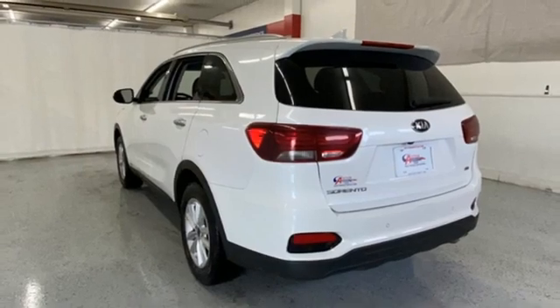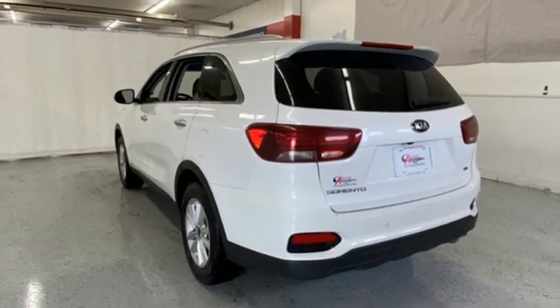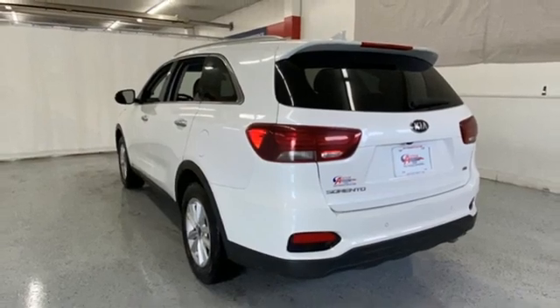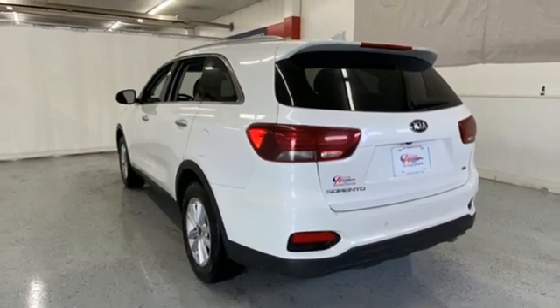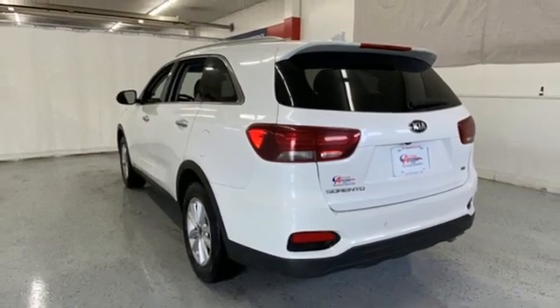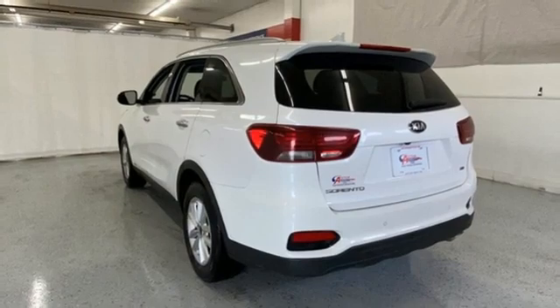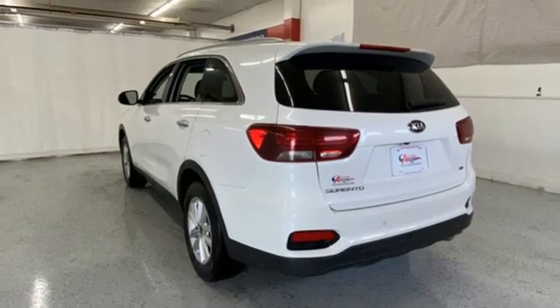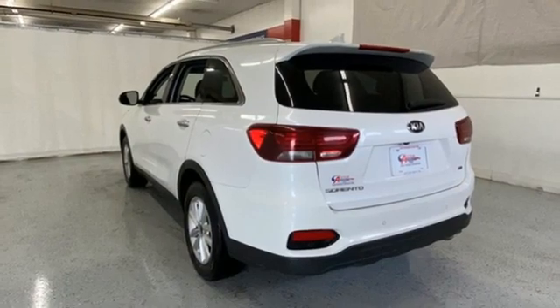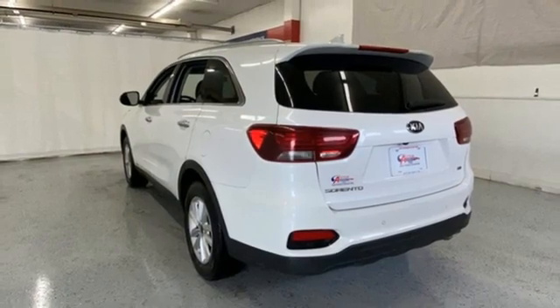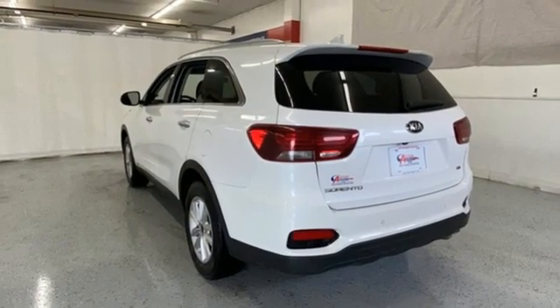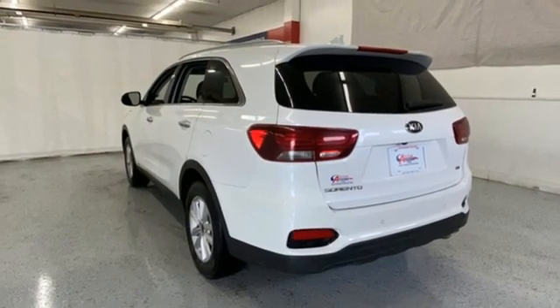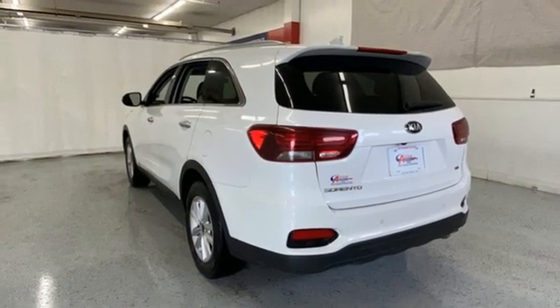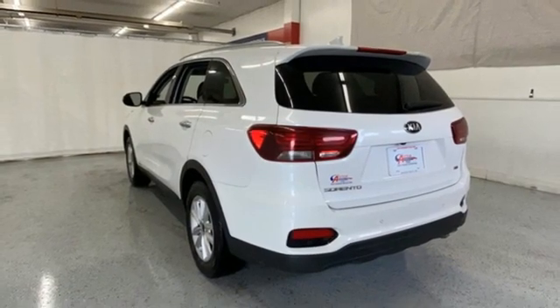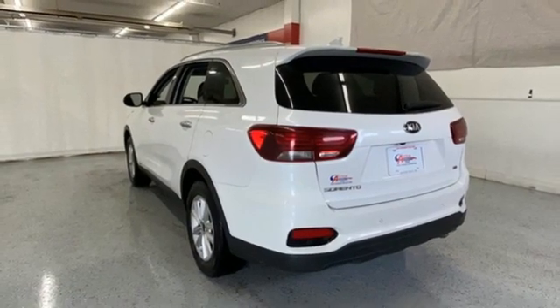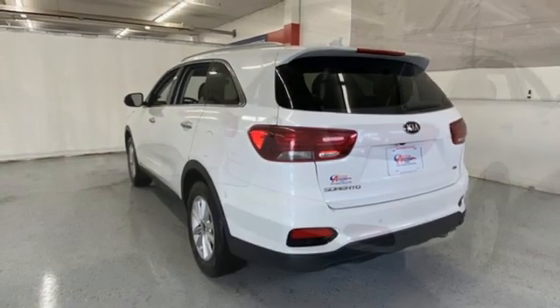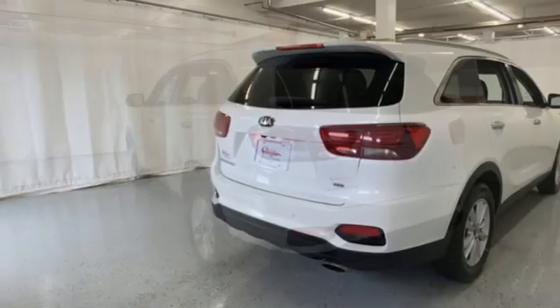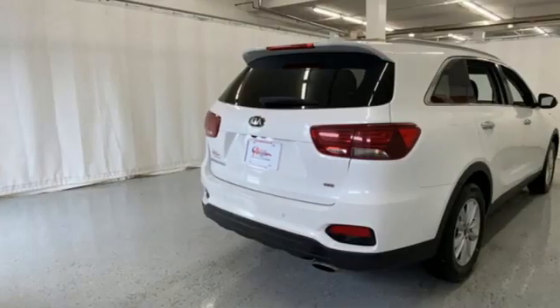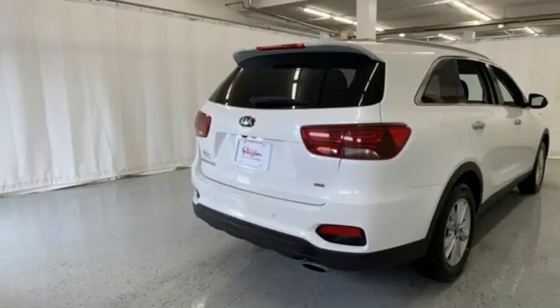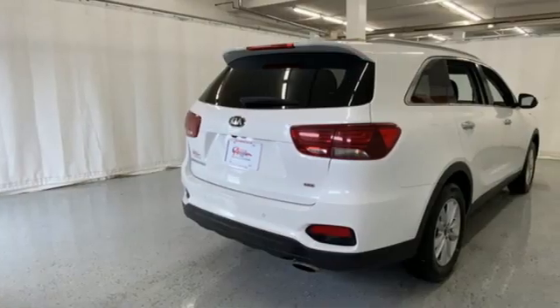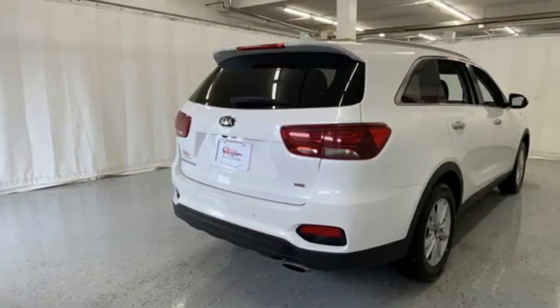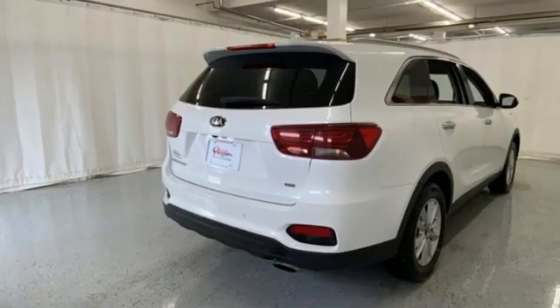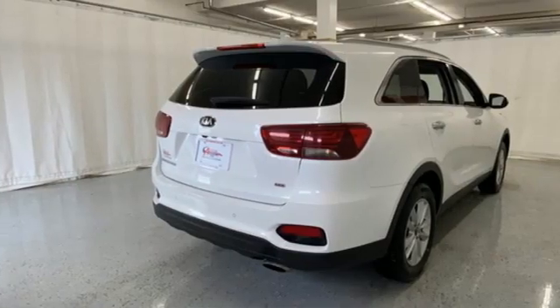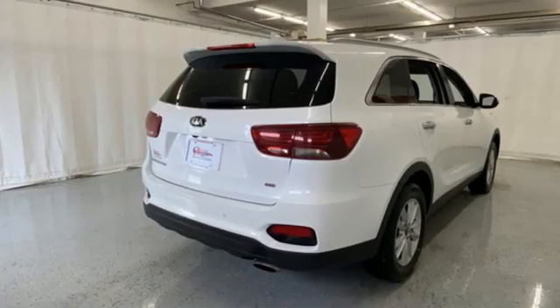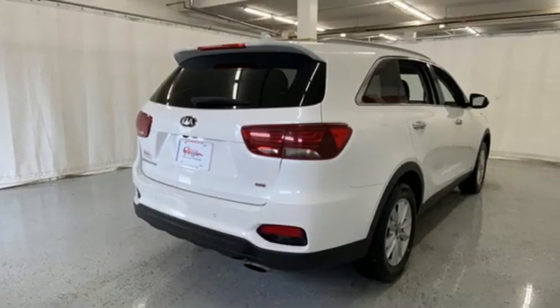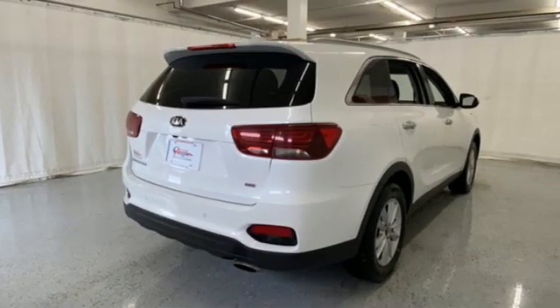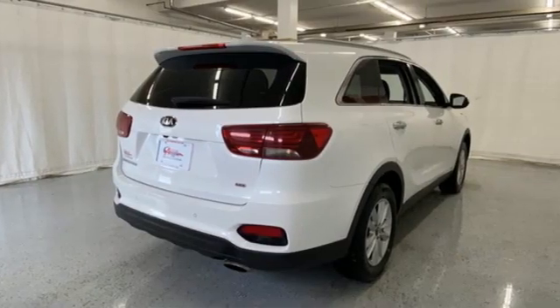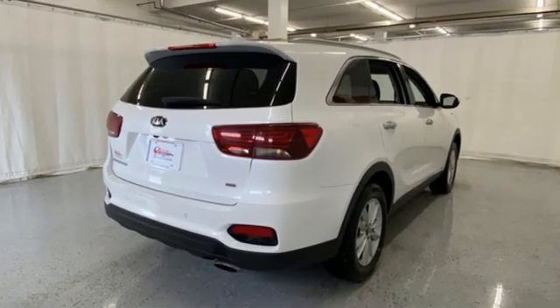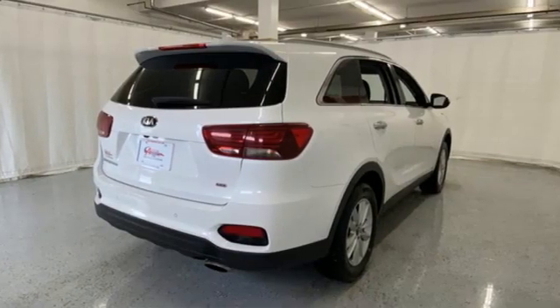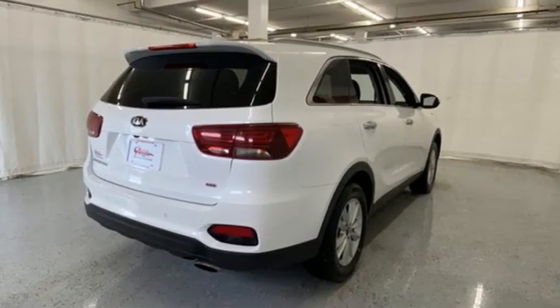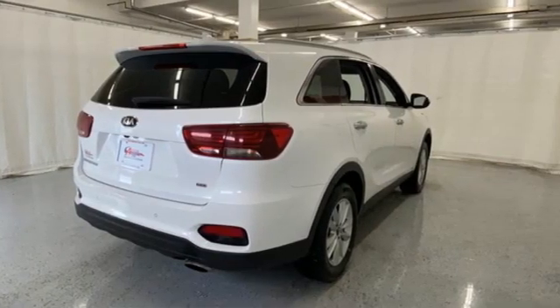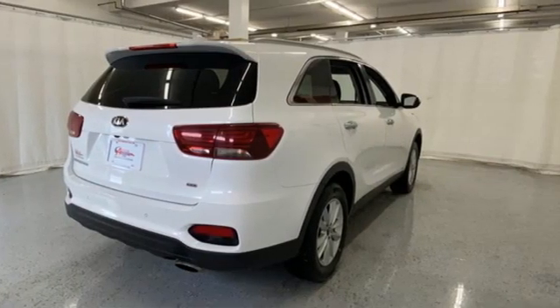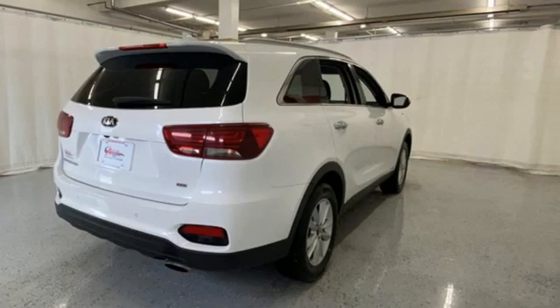Consumer Reports finds the Sorento offers lots of interior space, yet is easily maneuverable and simple to access.